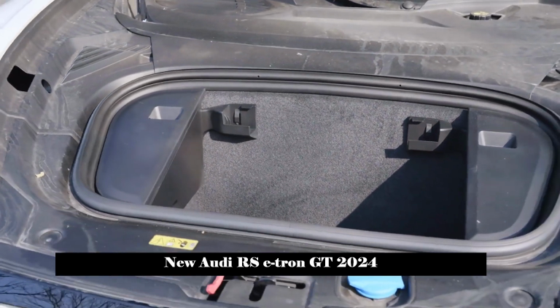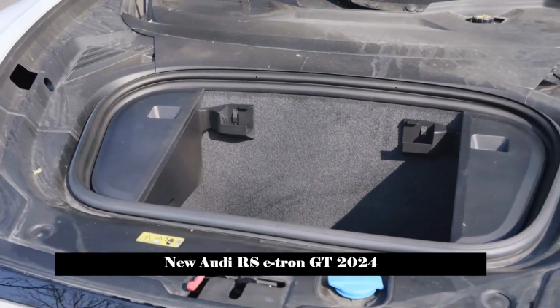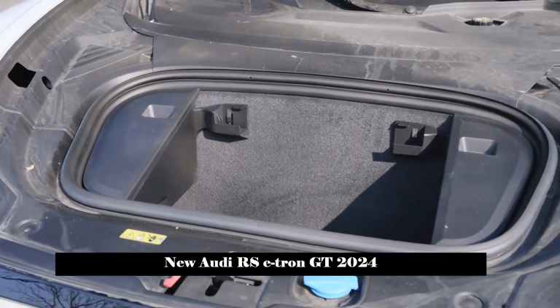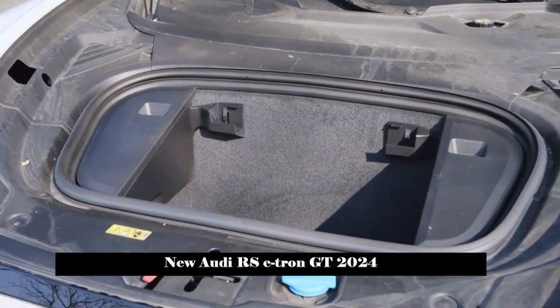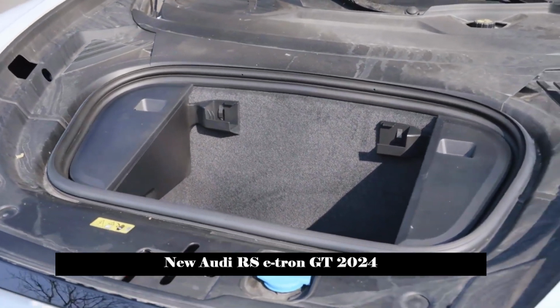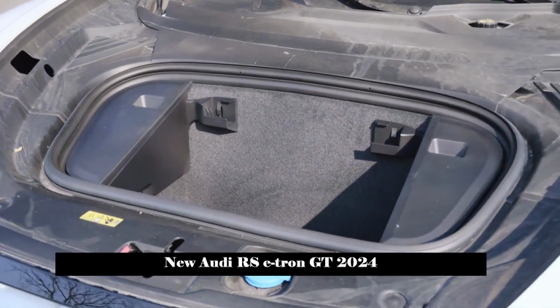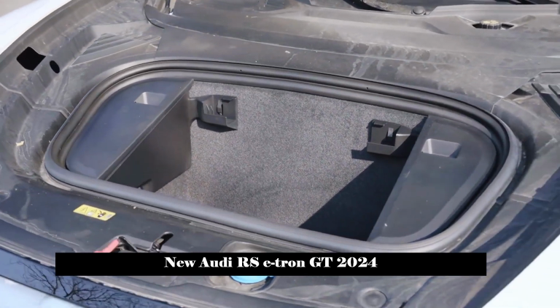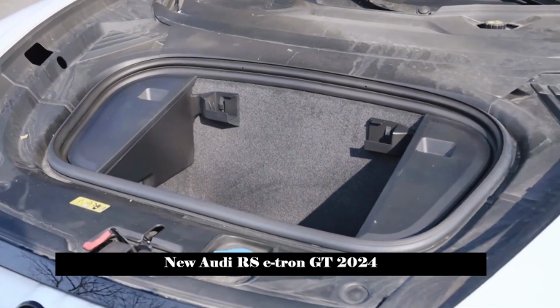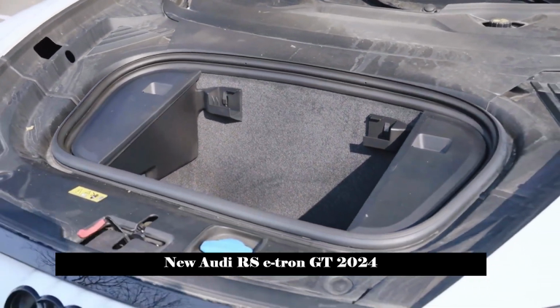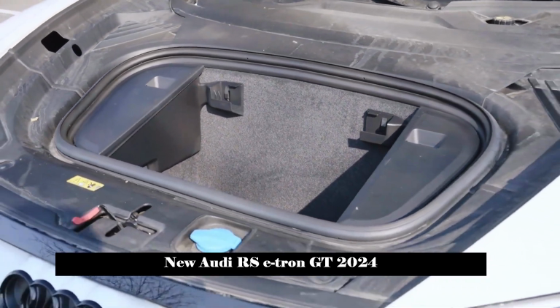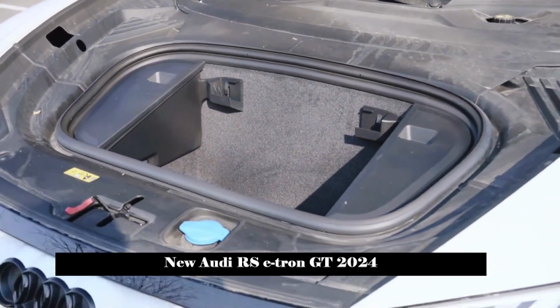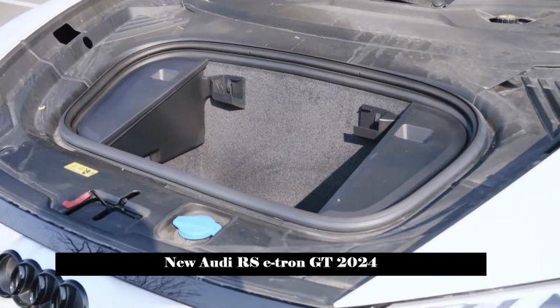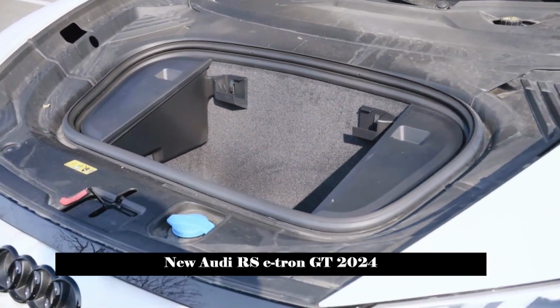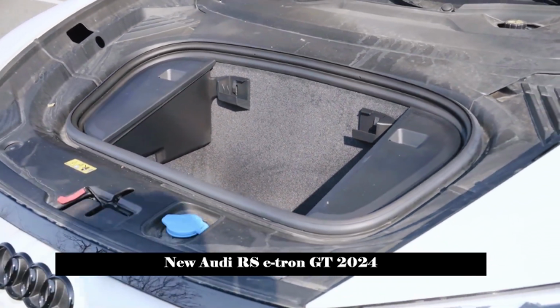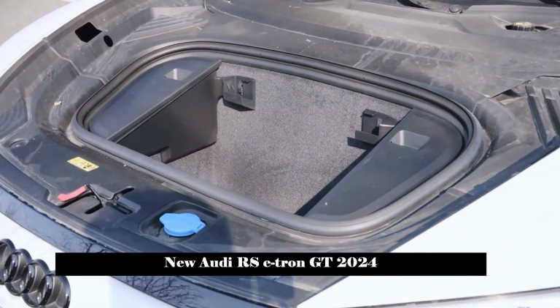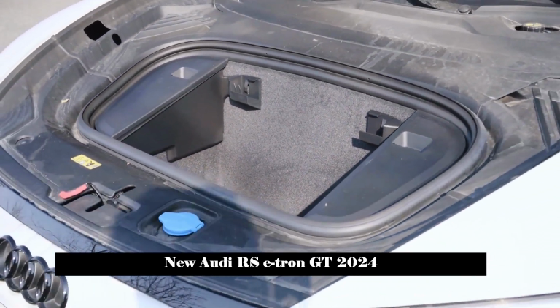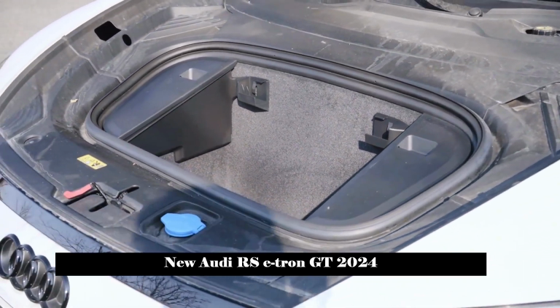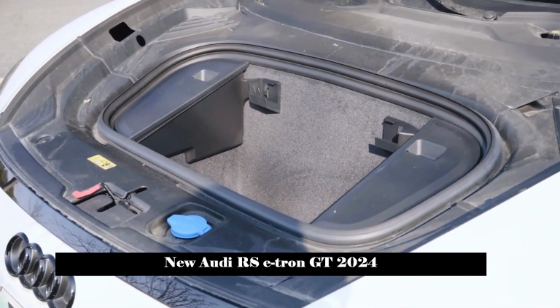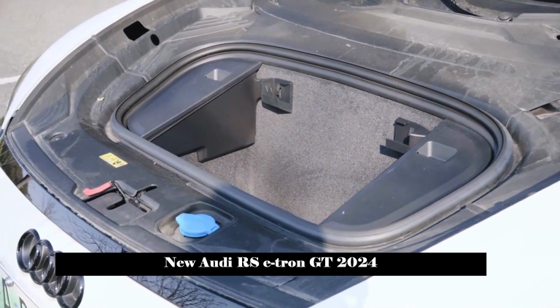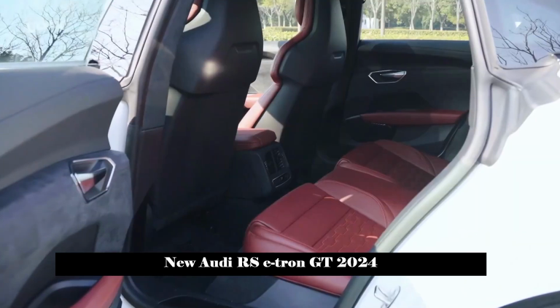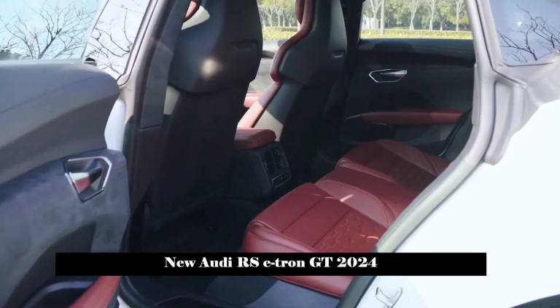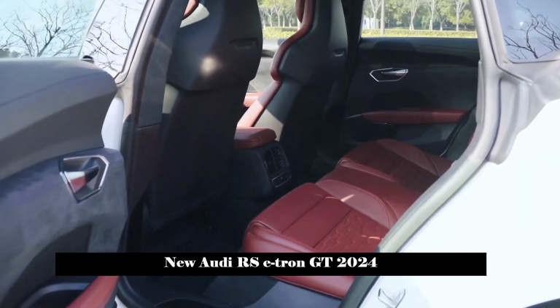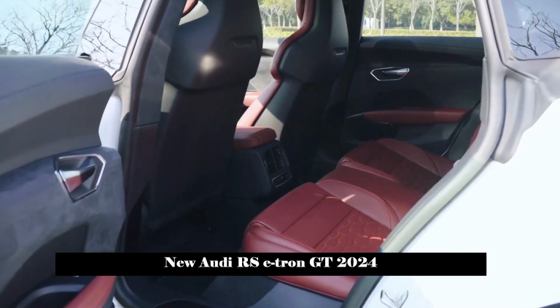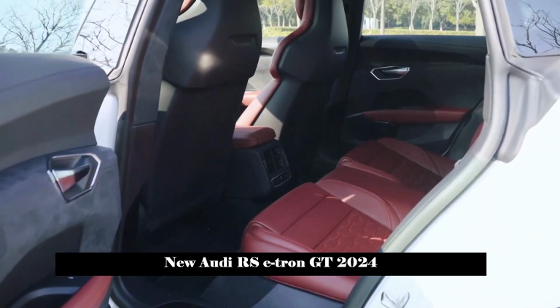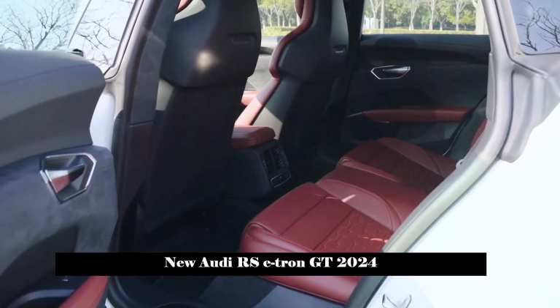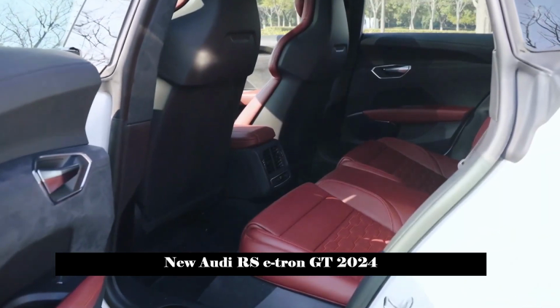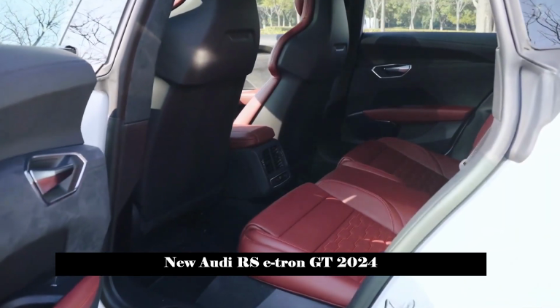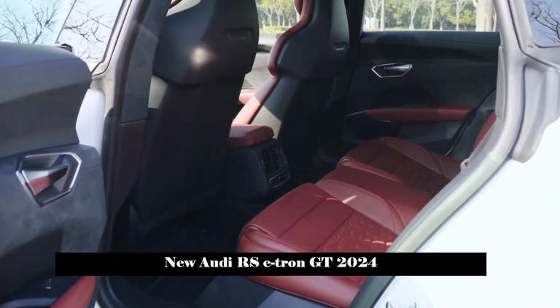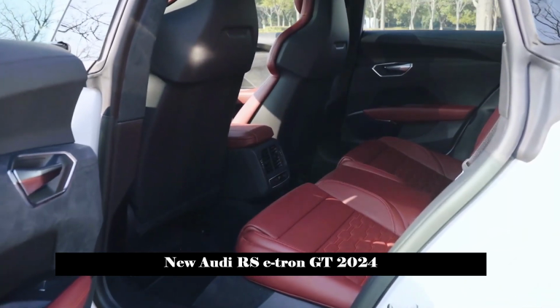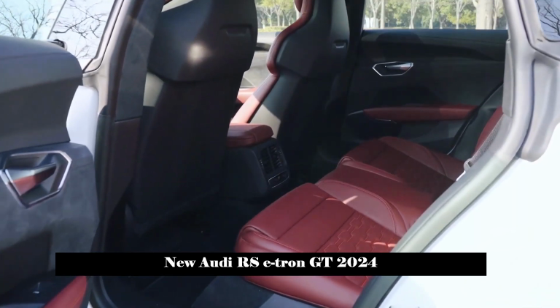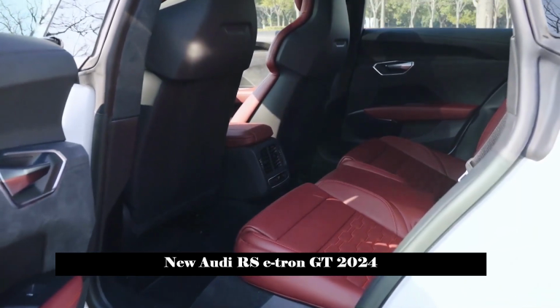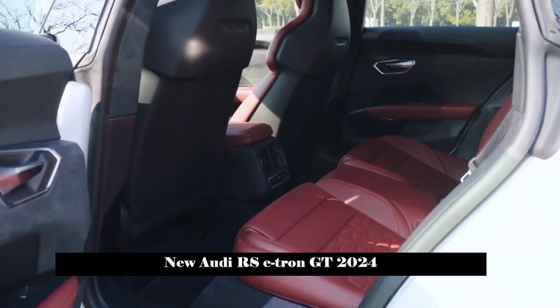Additionally, the RS e-tron GT has a drag coefficient of just 0.24 cd.